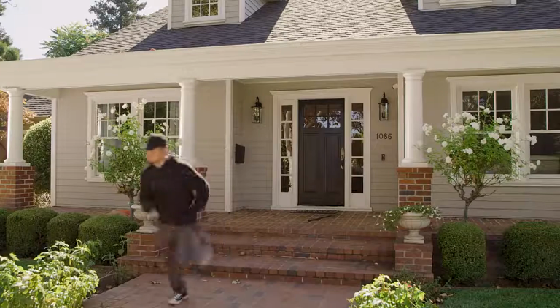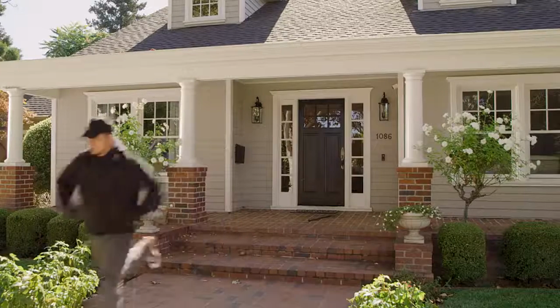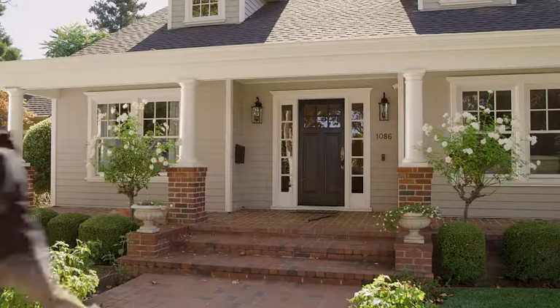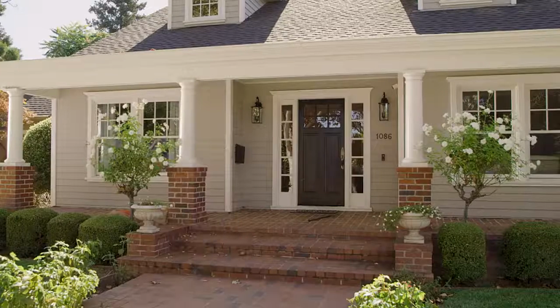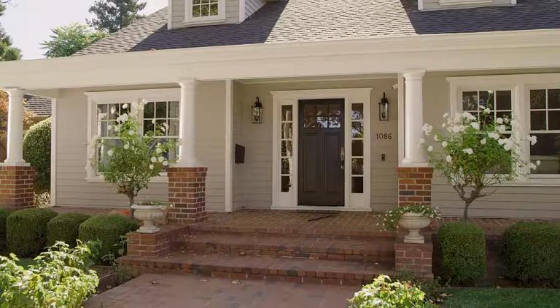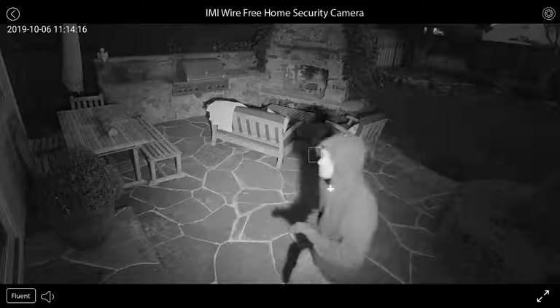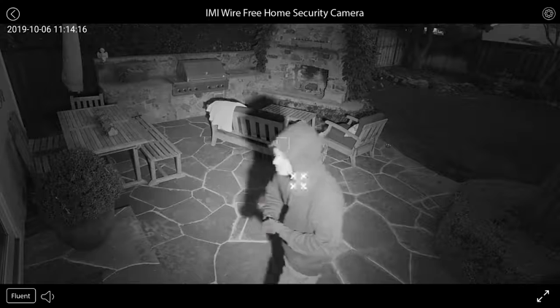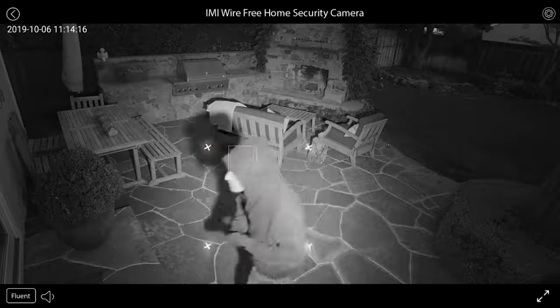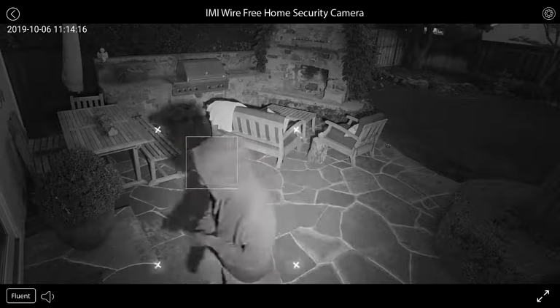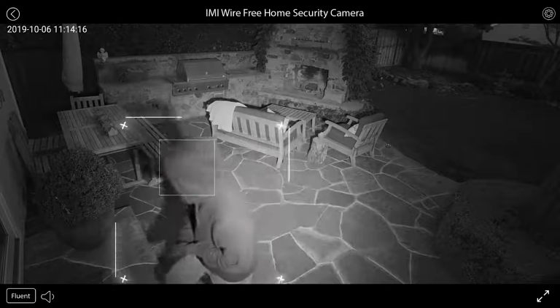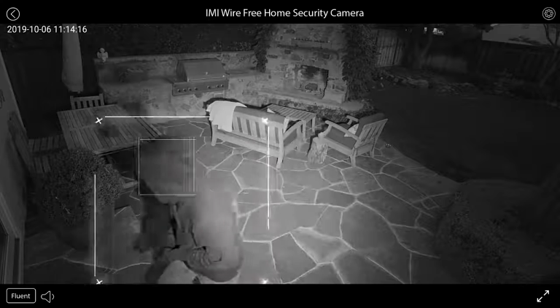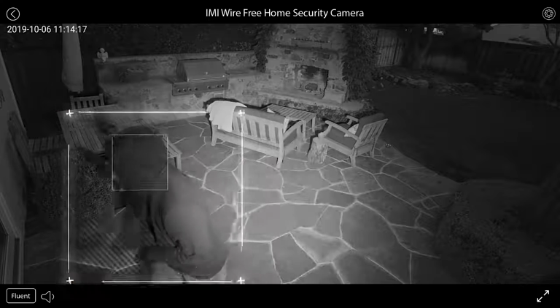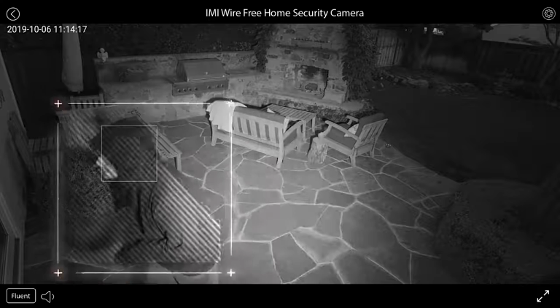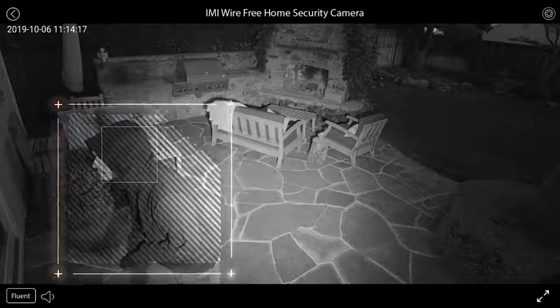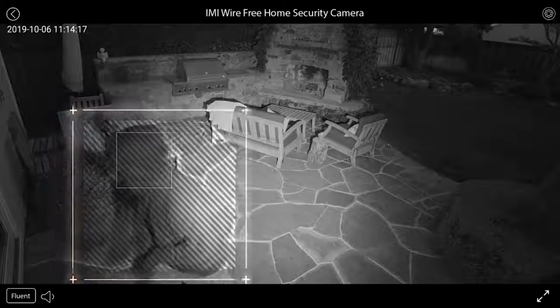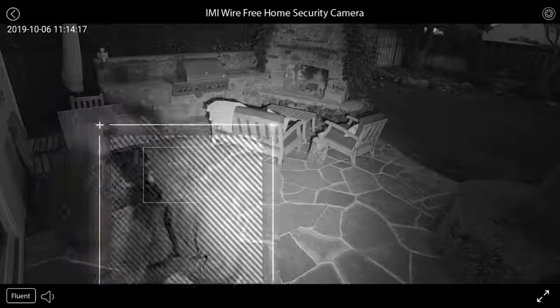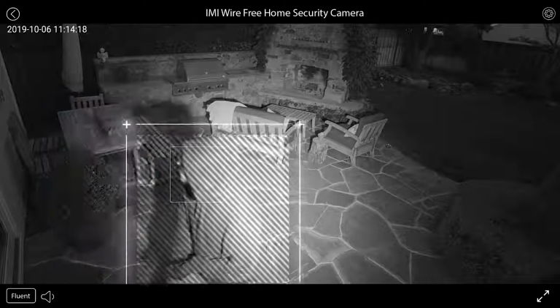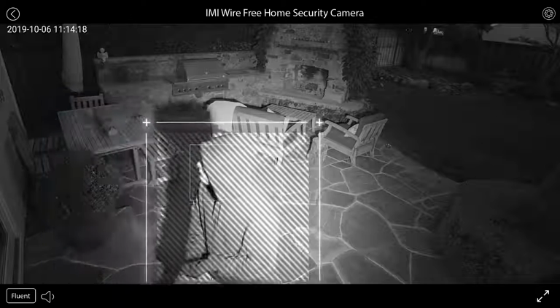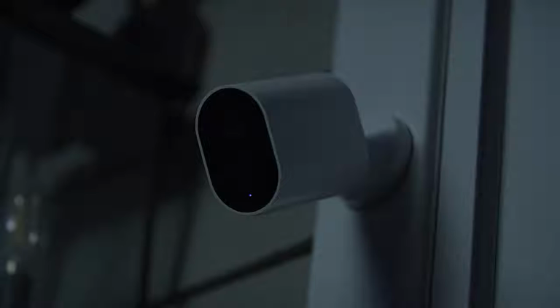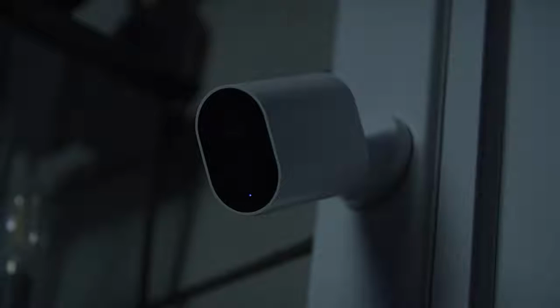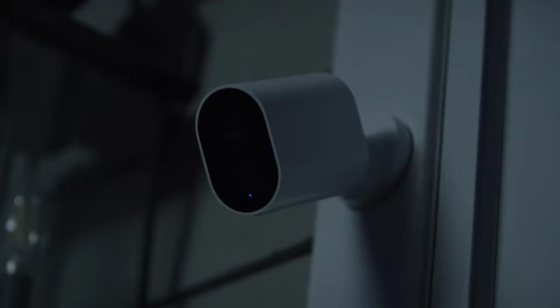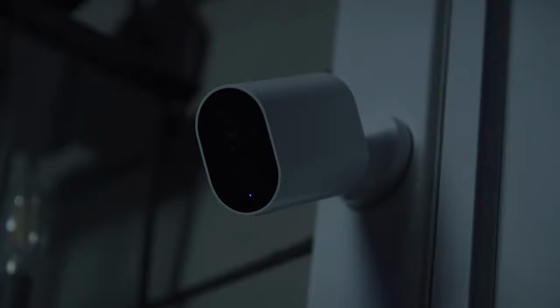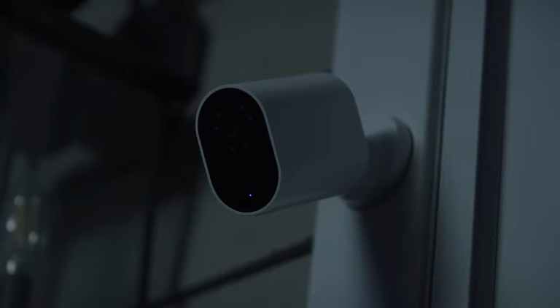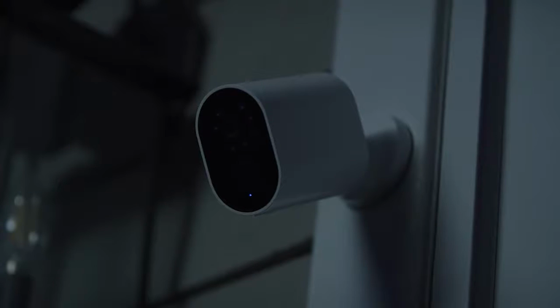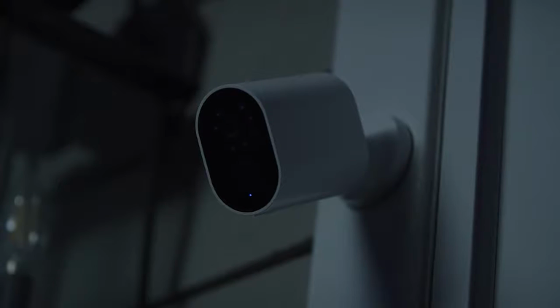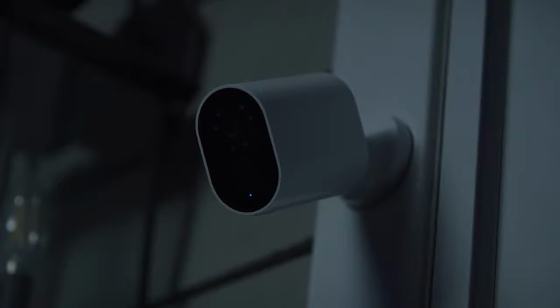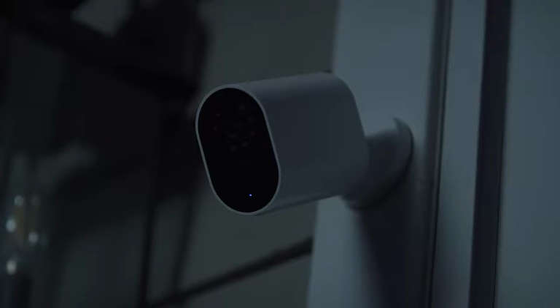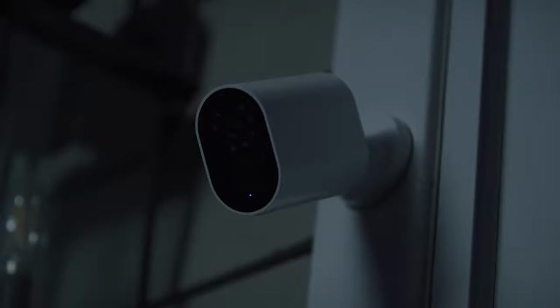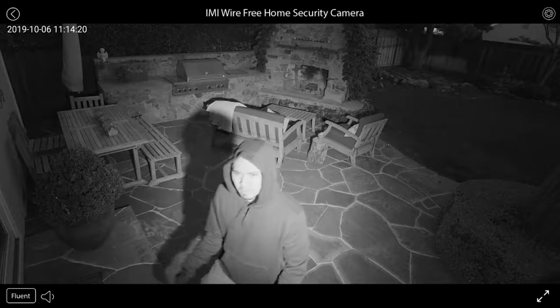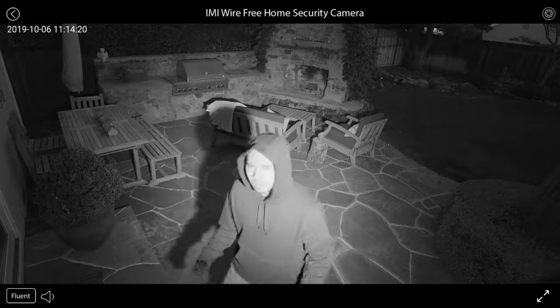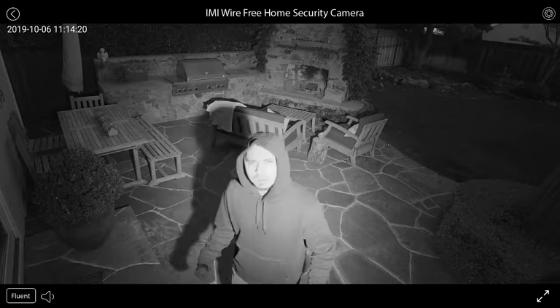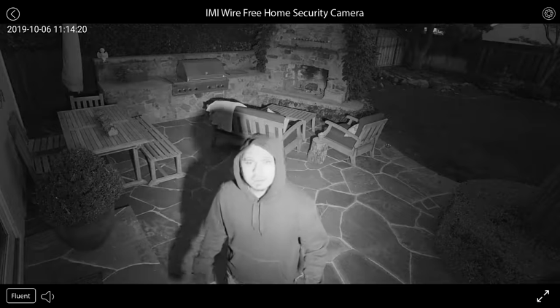Even at night, the camera's infrared sensor sees in the dark, in case unwanted guests return. You know I can see you — I'm contacting the authorities.